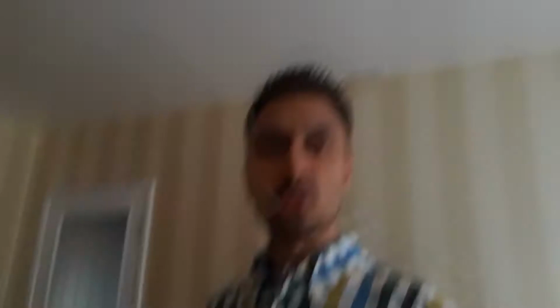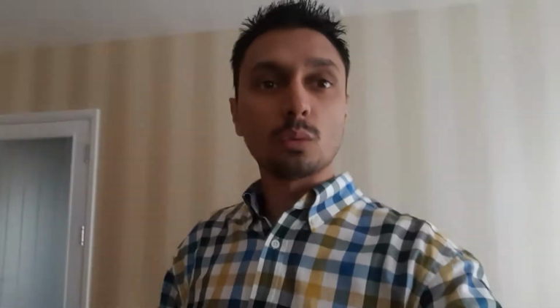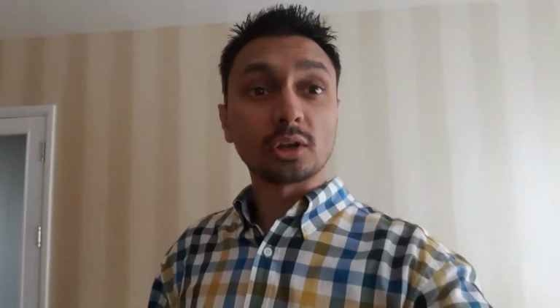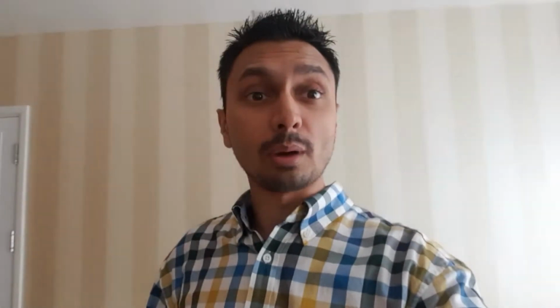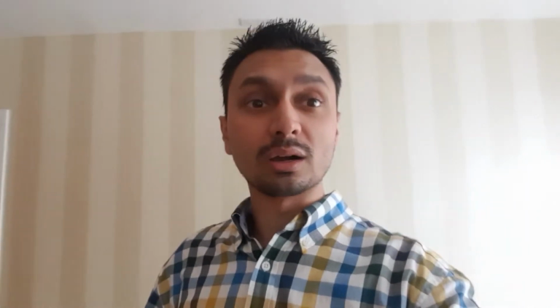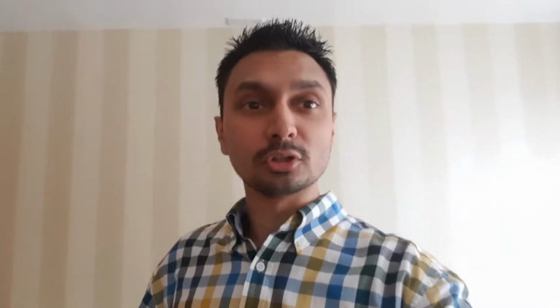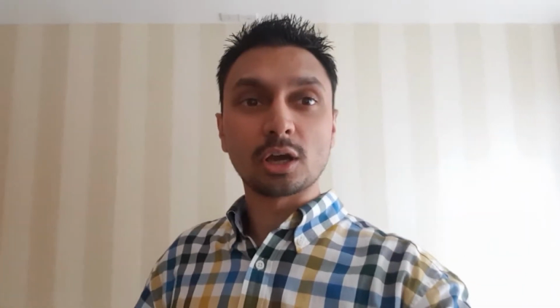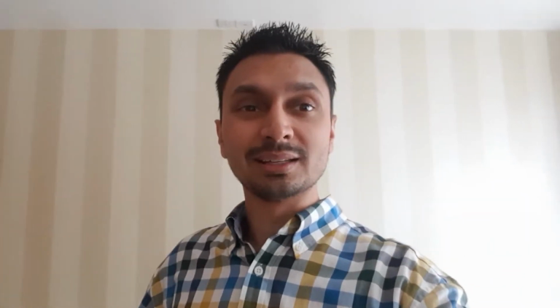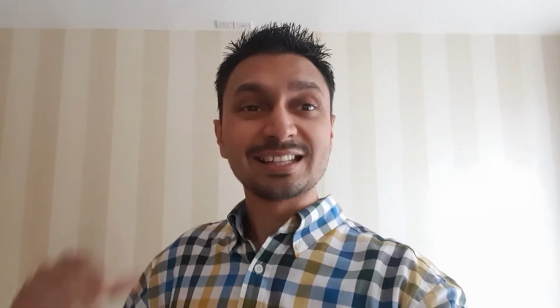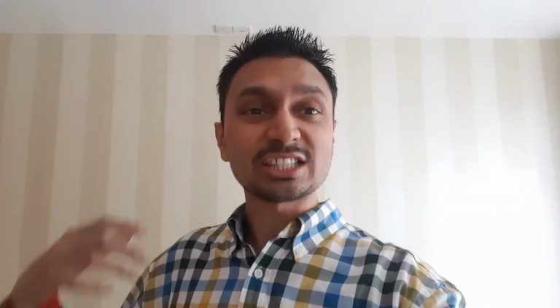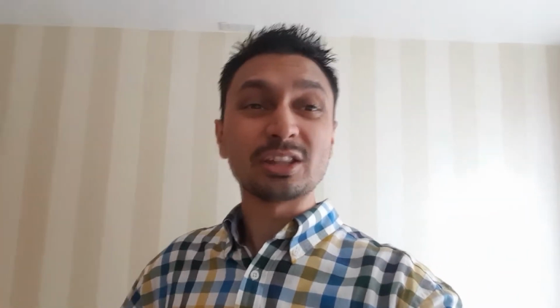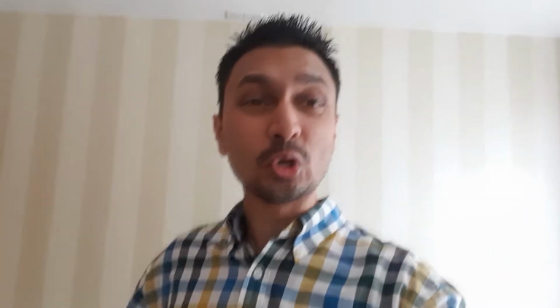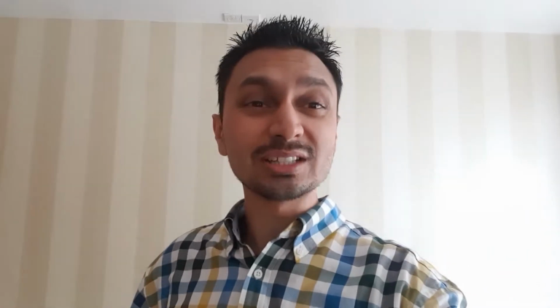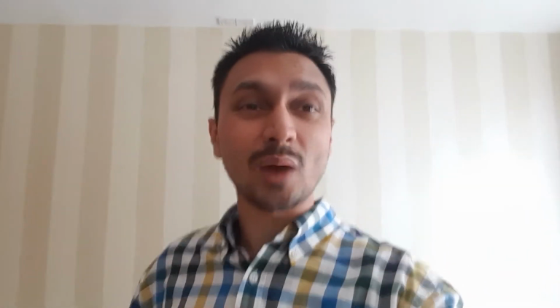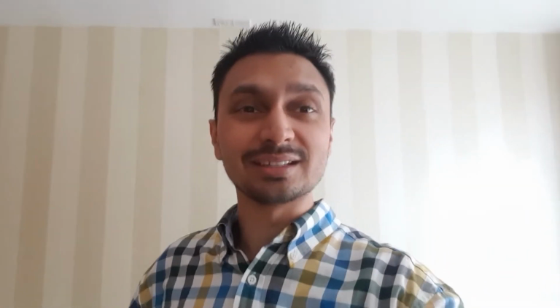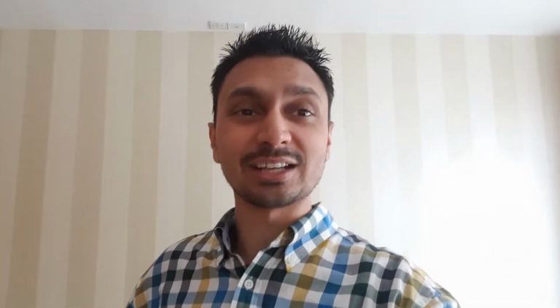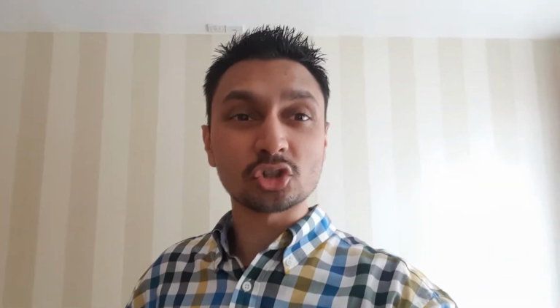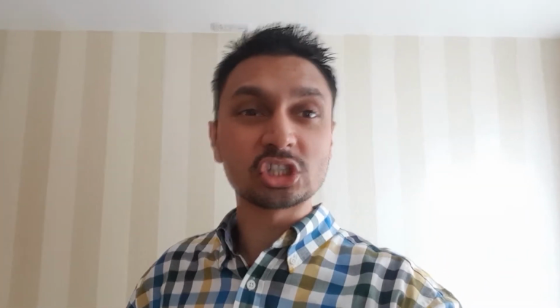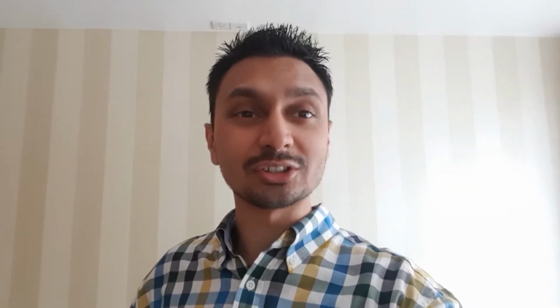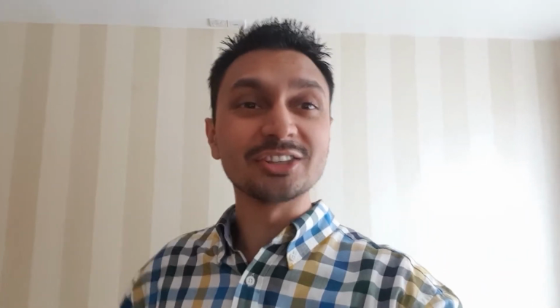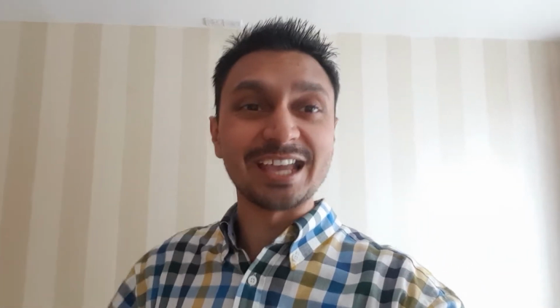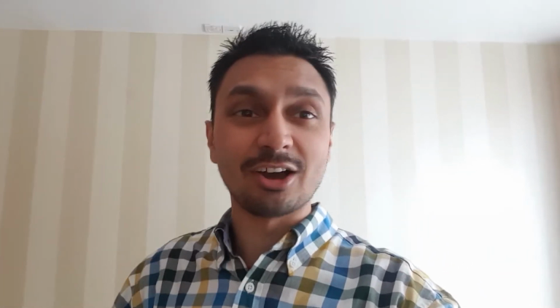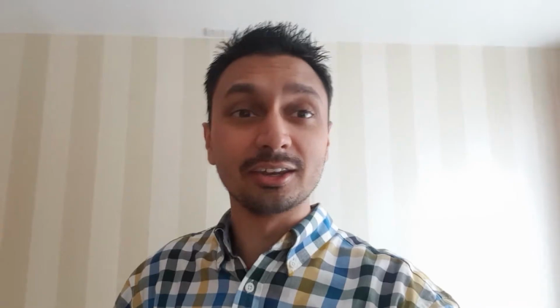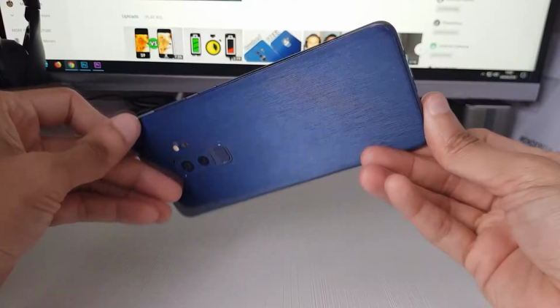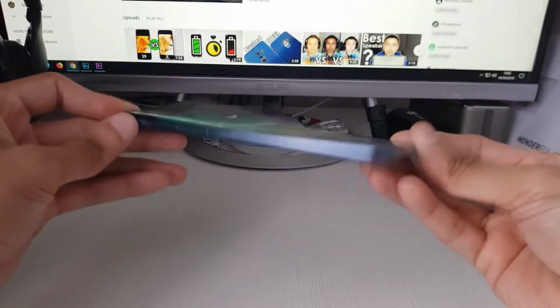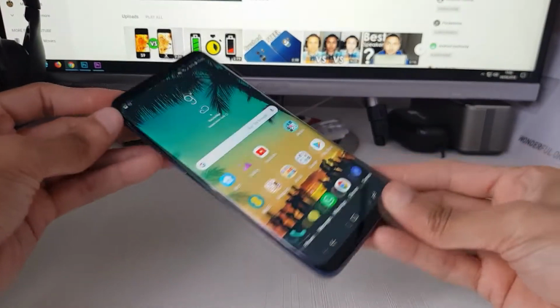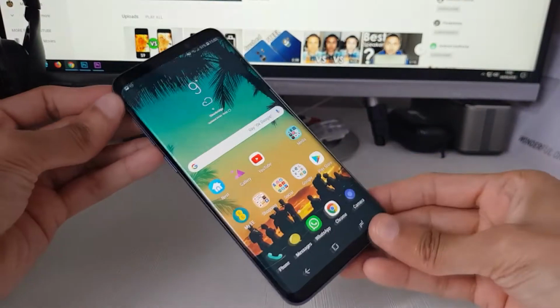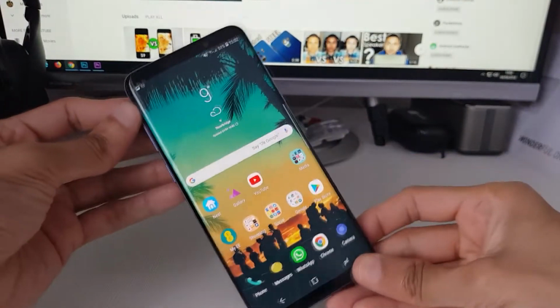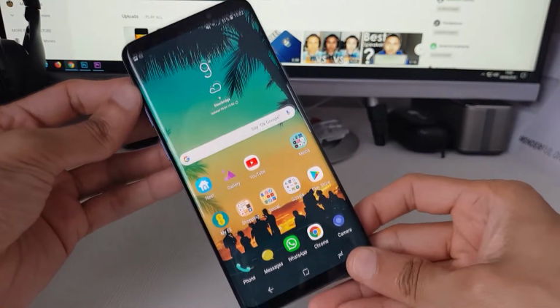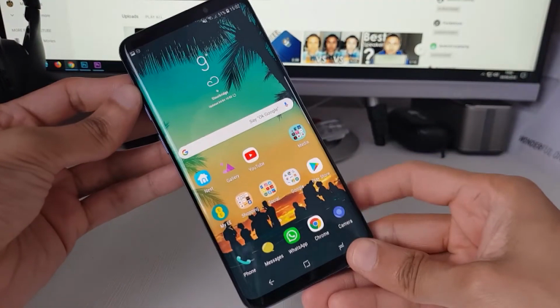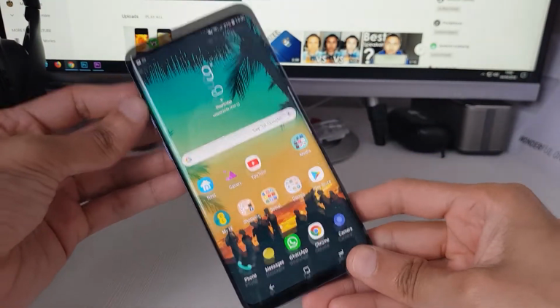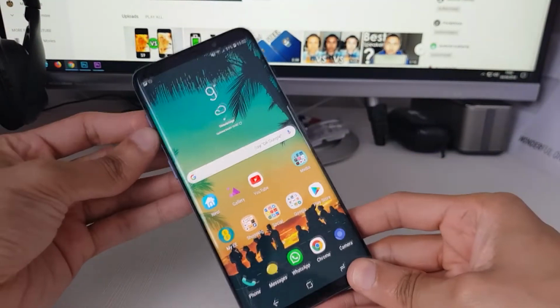Yo what up and welcome to the cupboard. This has to be the coolest way you can take a screenshot on your S9. The coolest method is by using your voice.